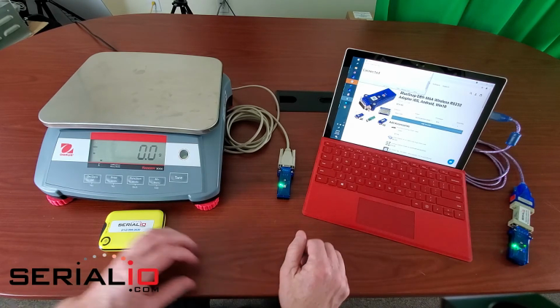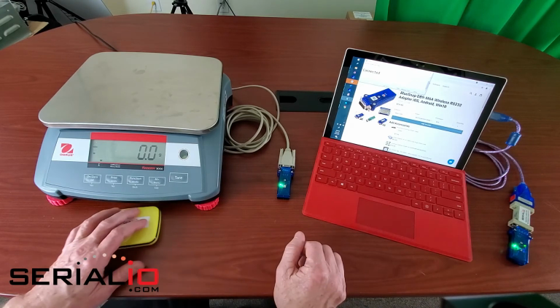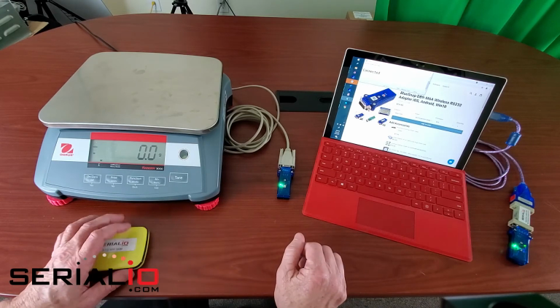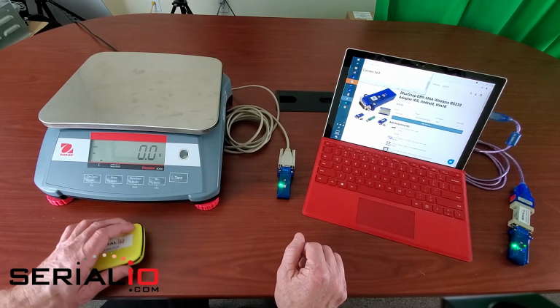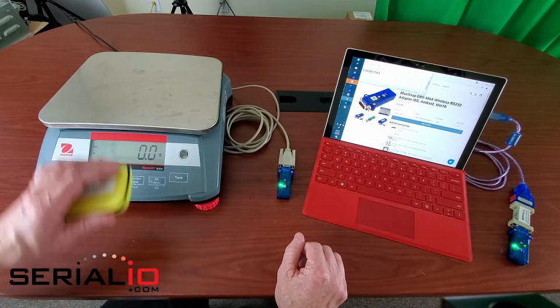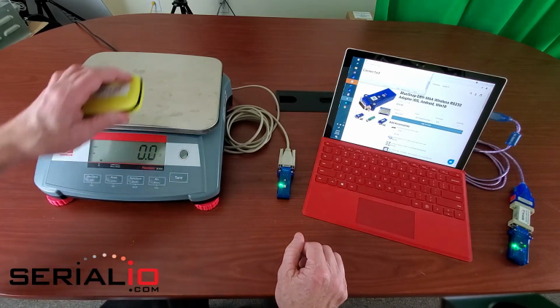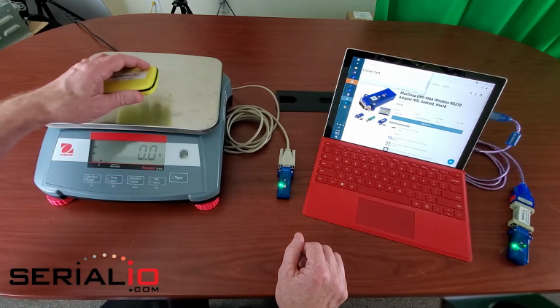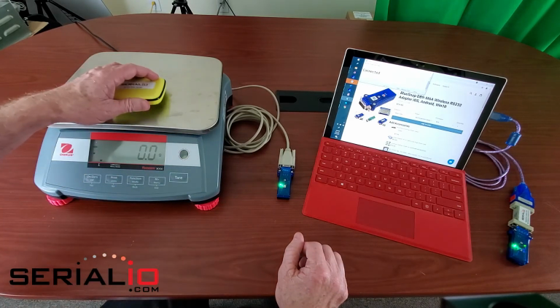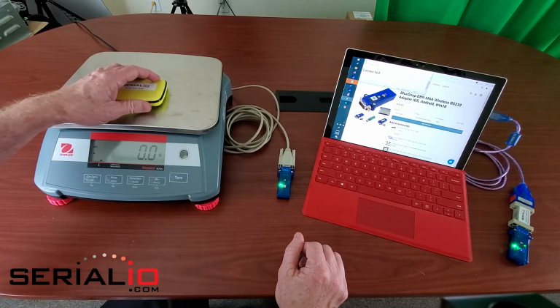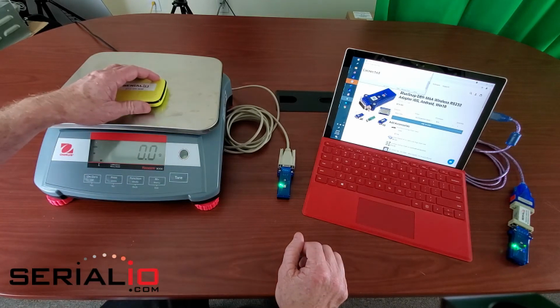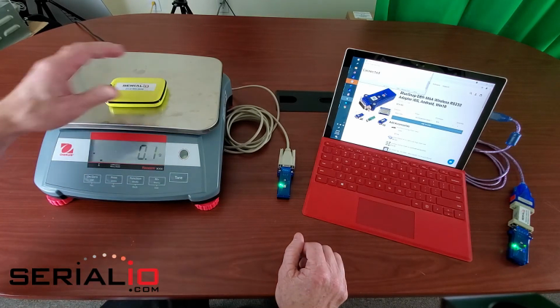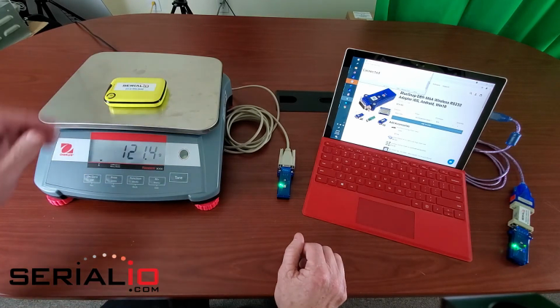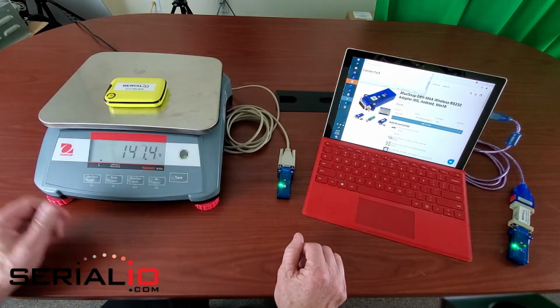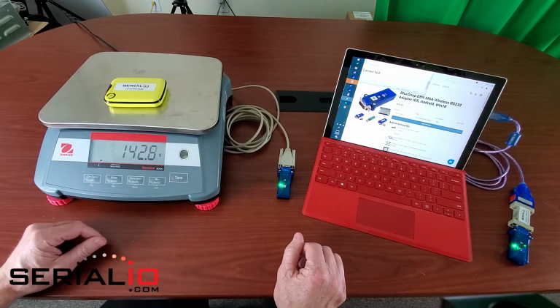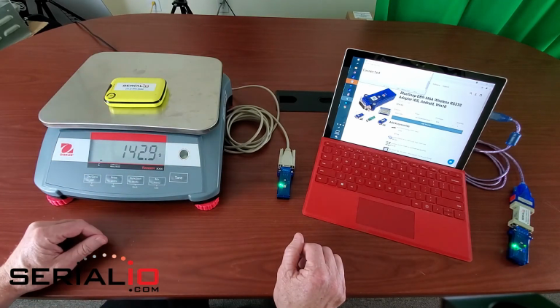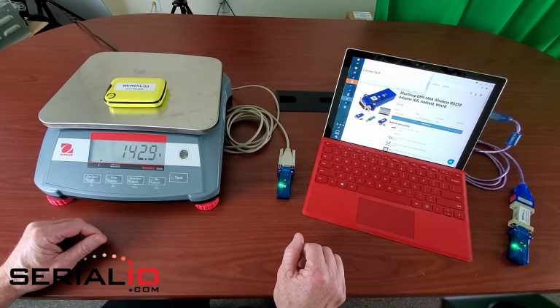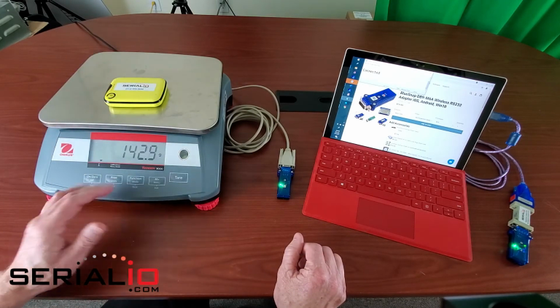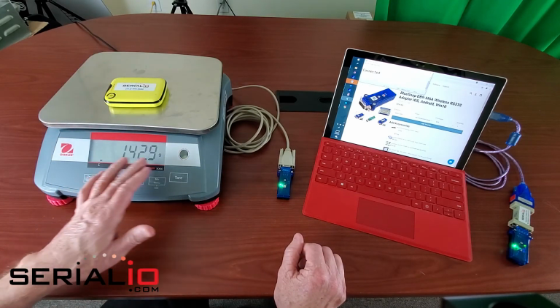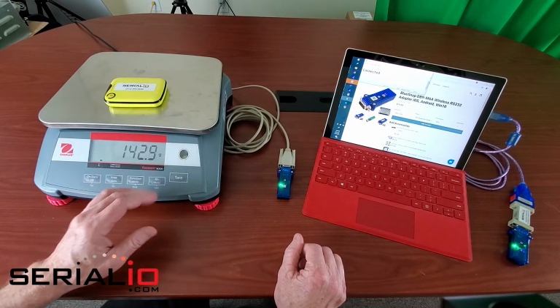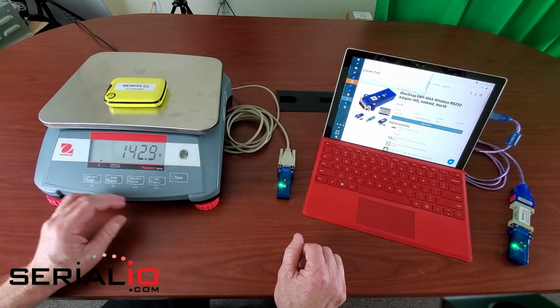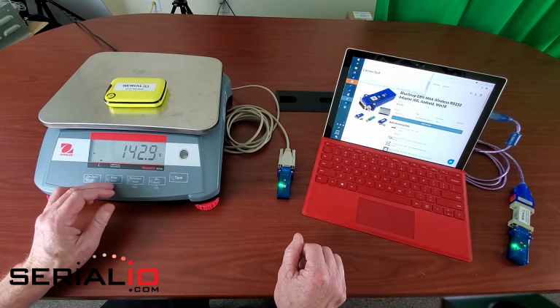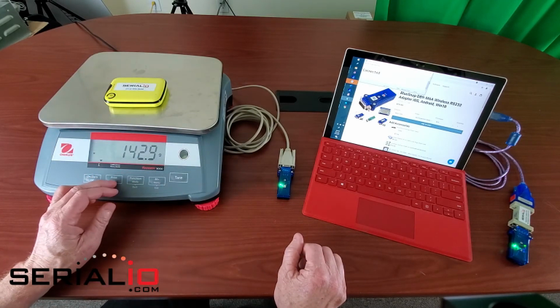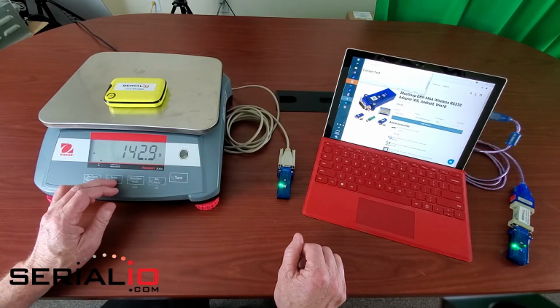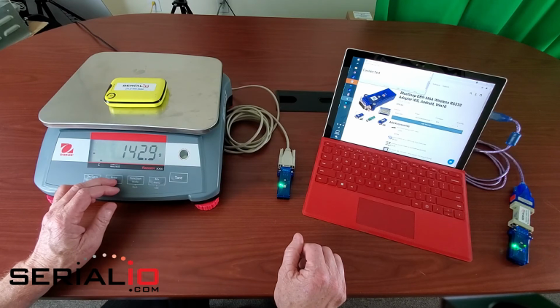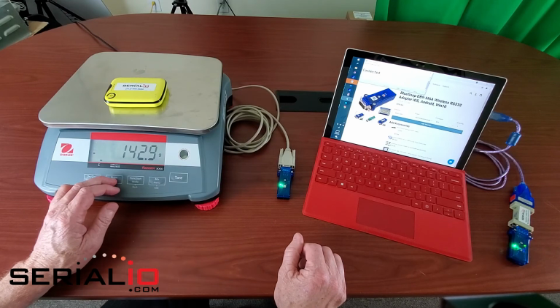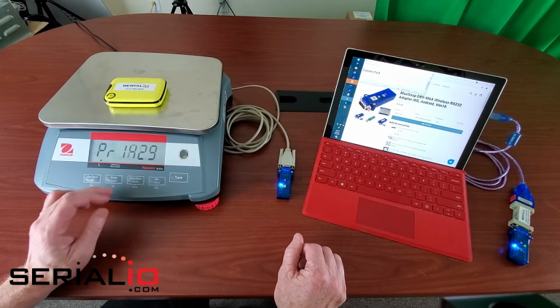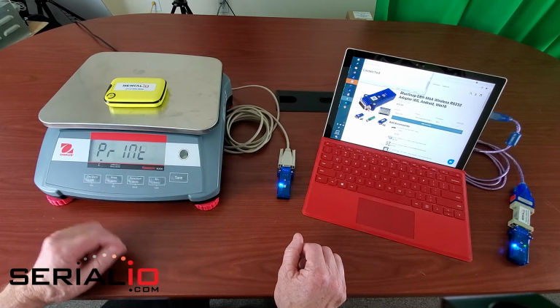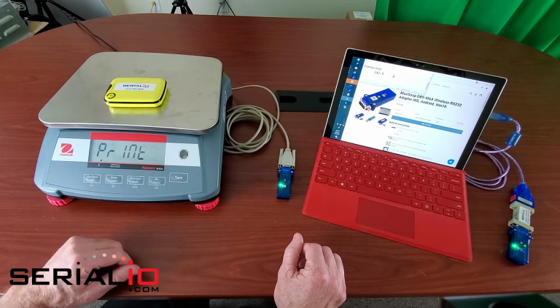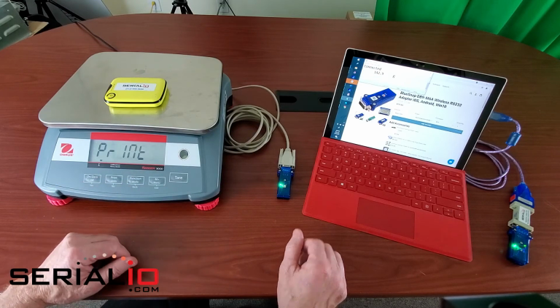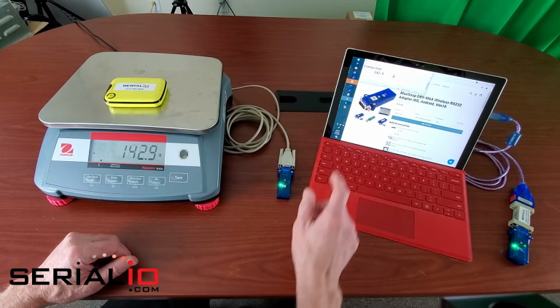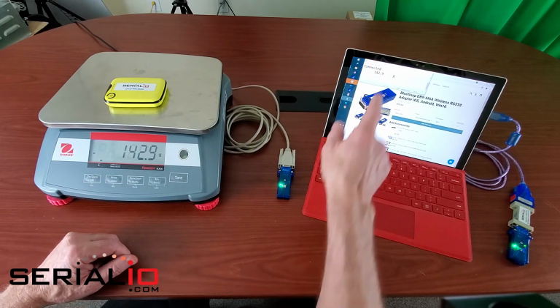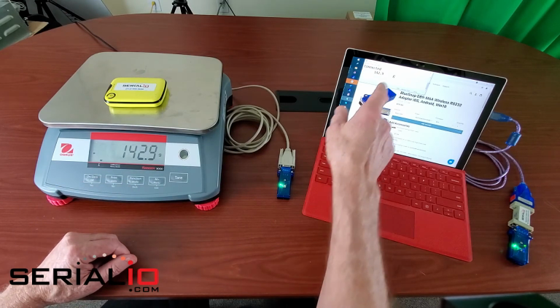We can put an item on the scale, let it settle, and we can get the weight.